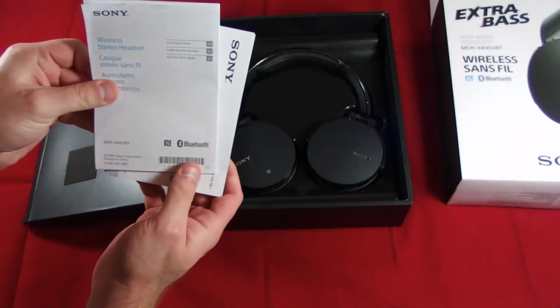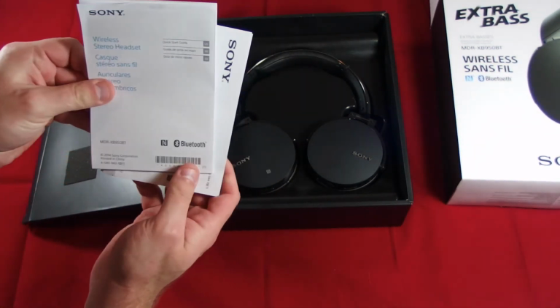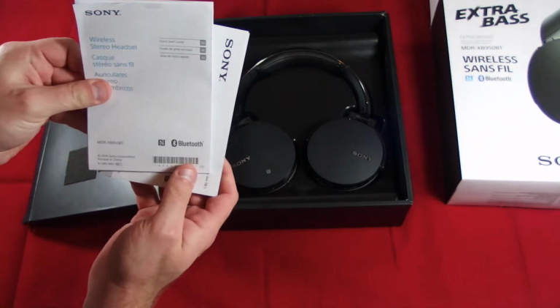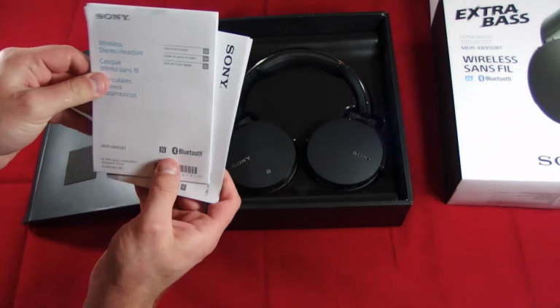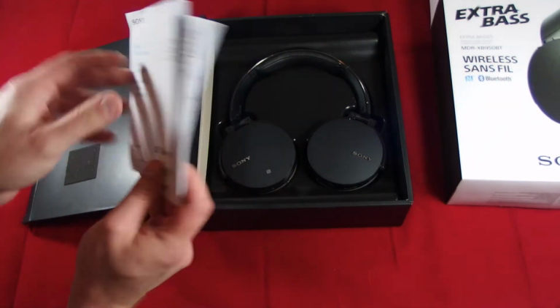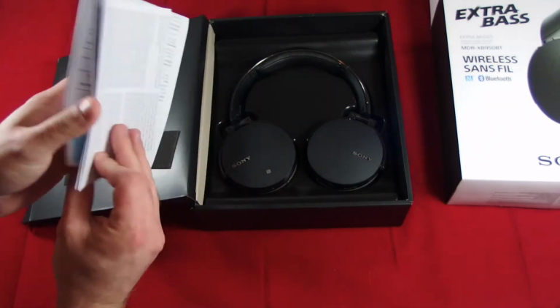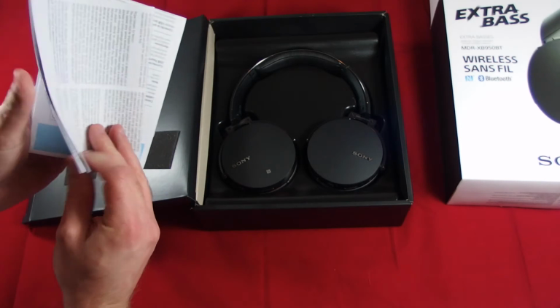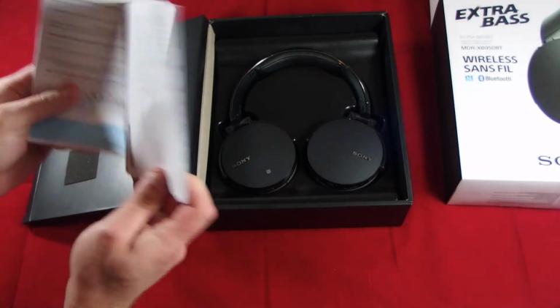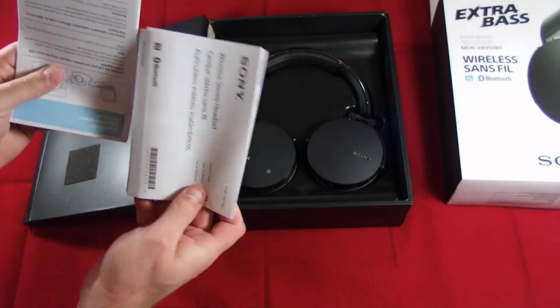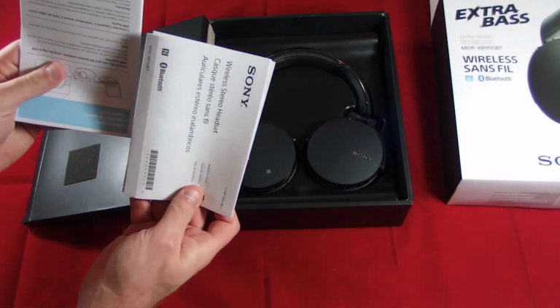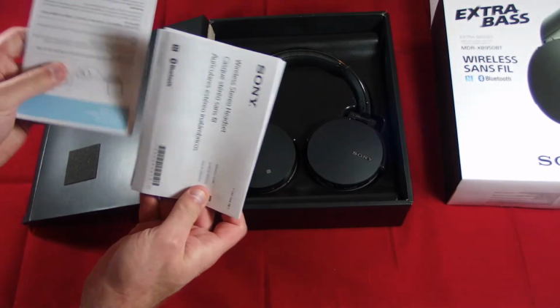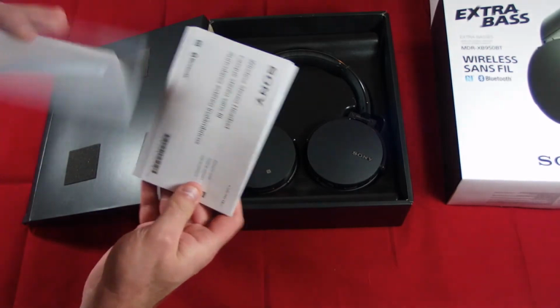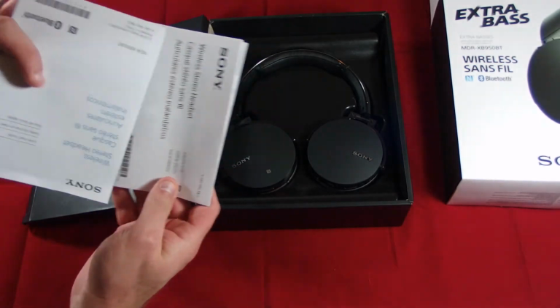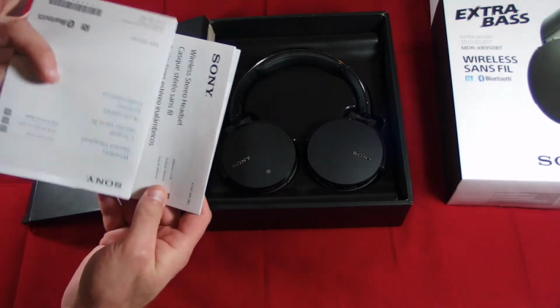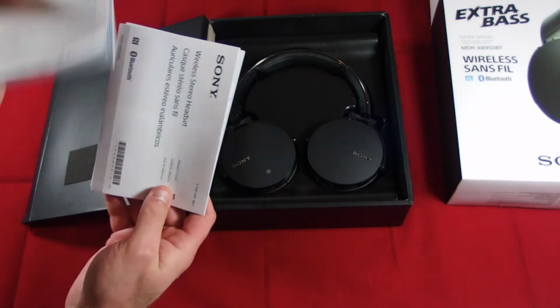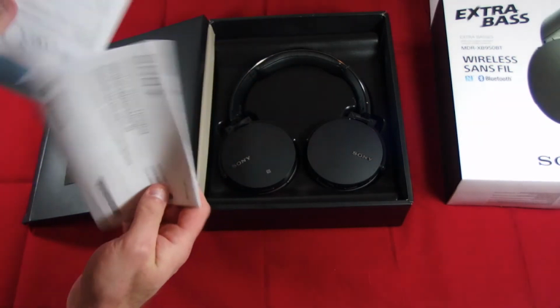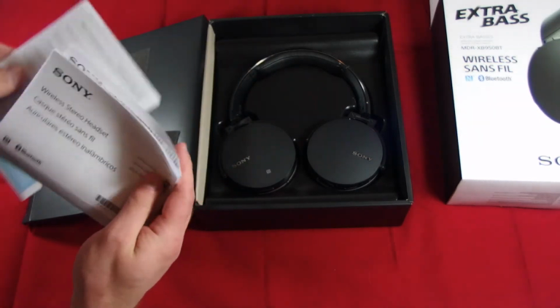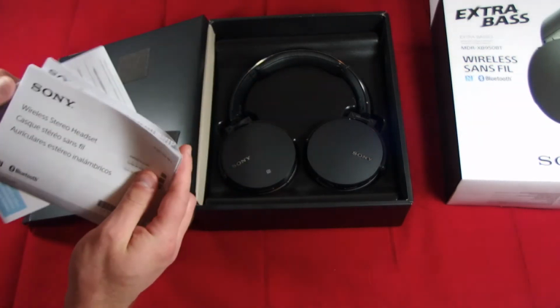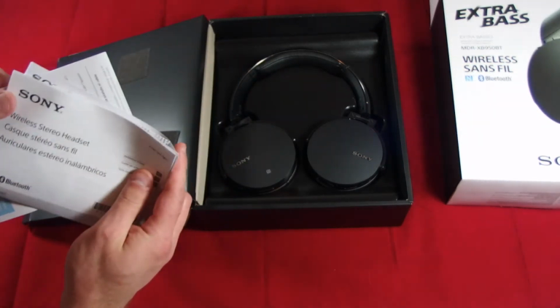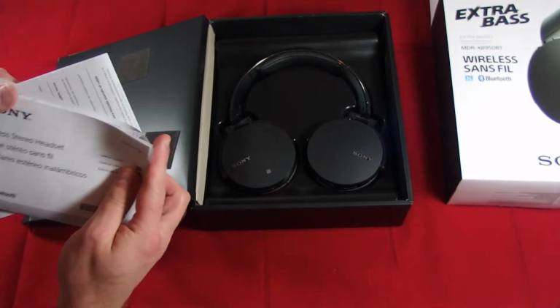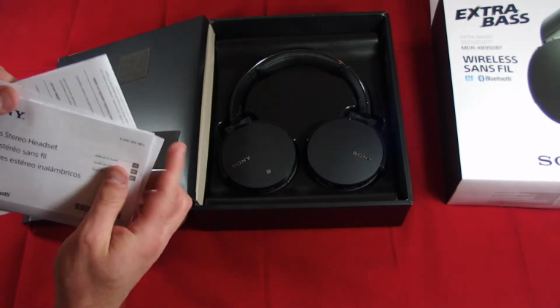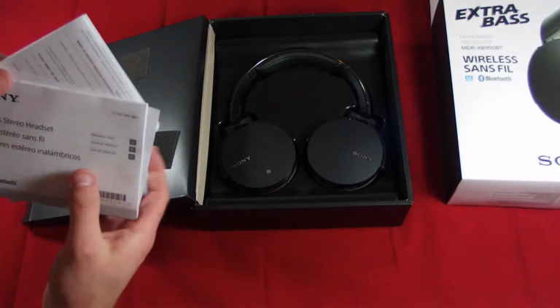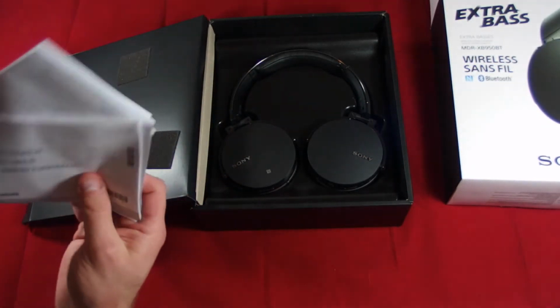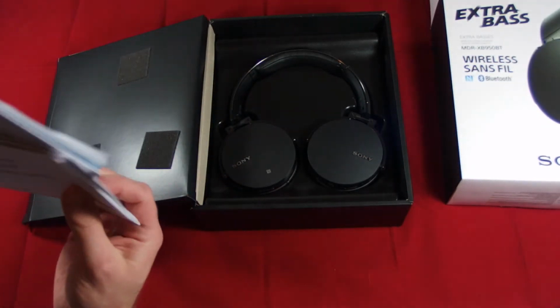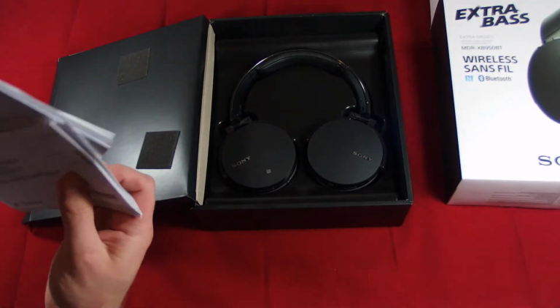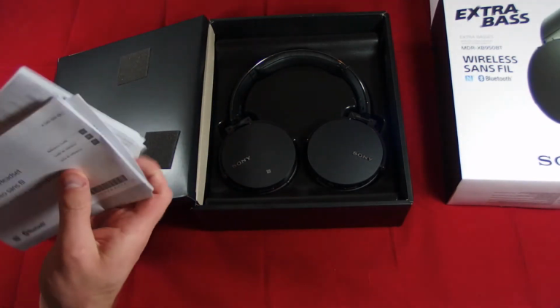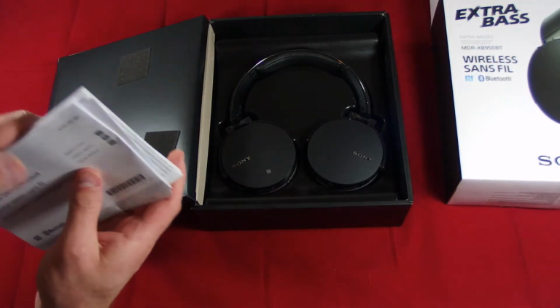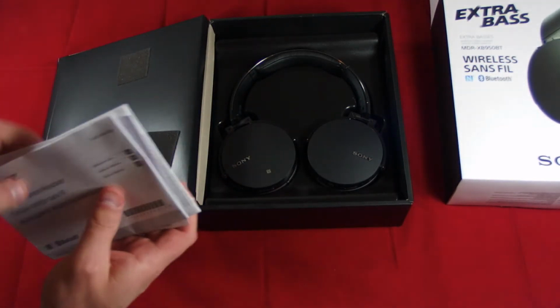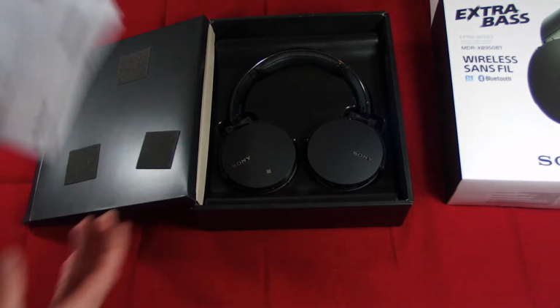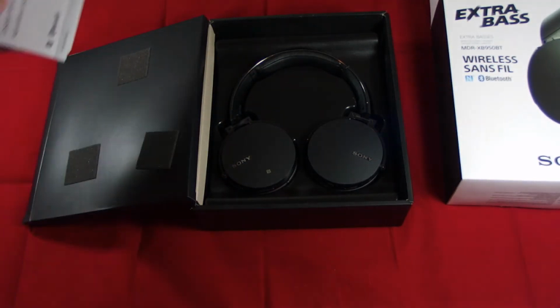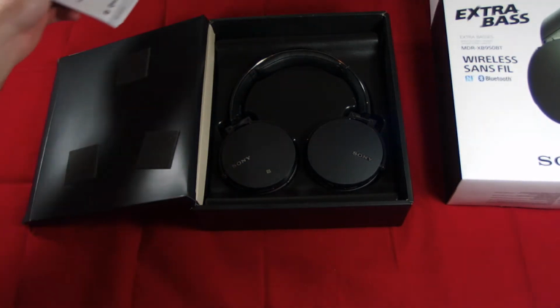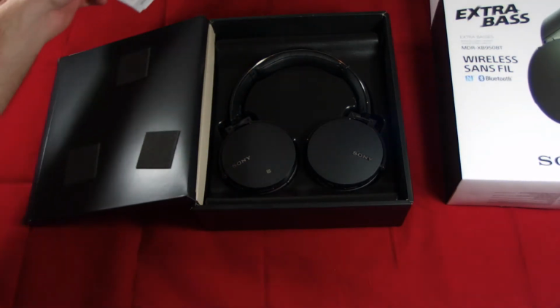Just normal instructions, warranty card — normal stuff.